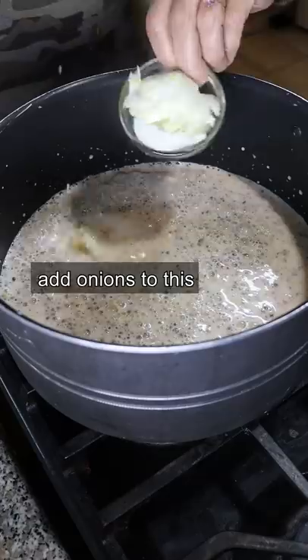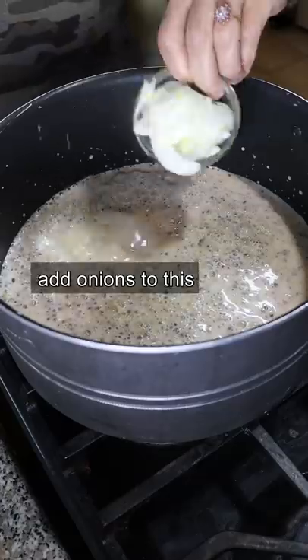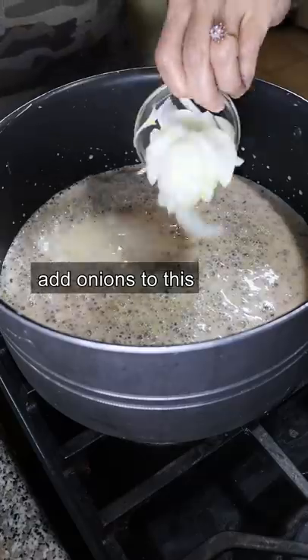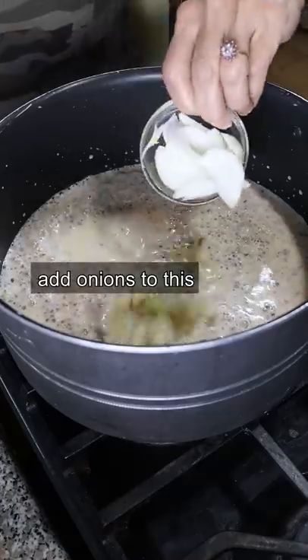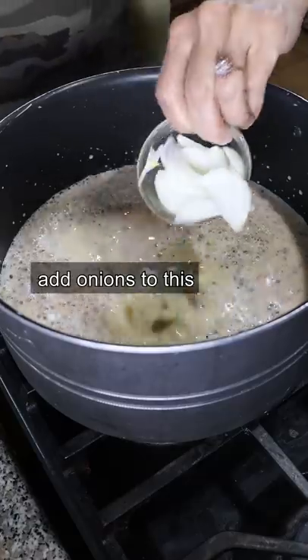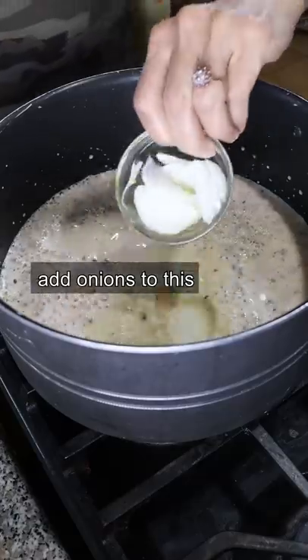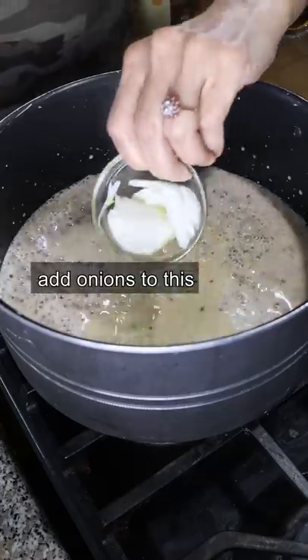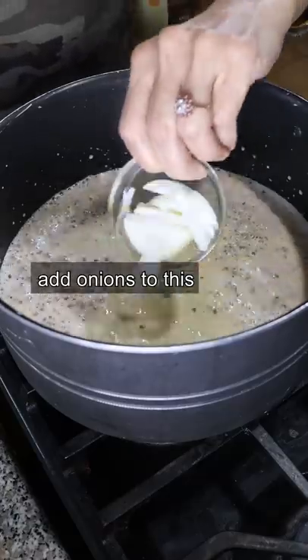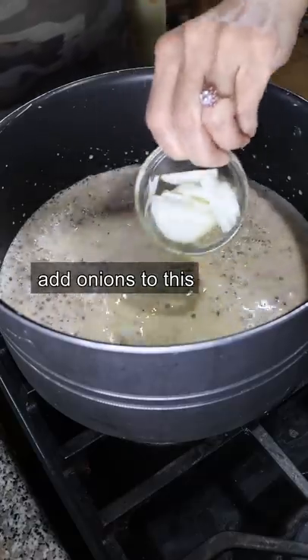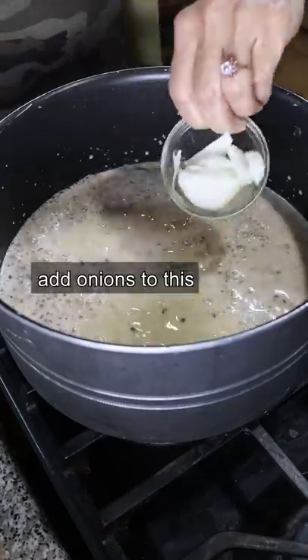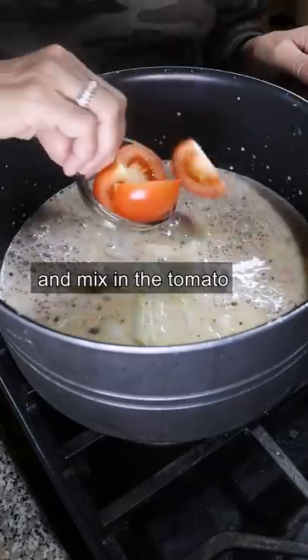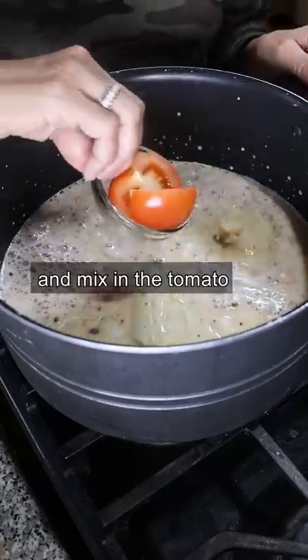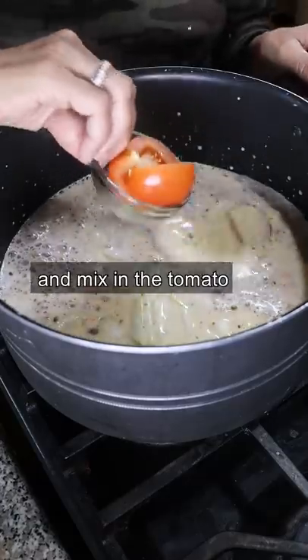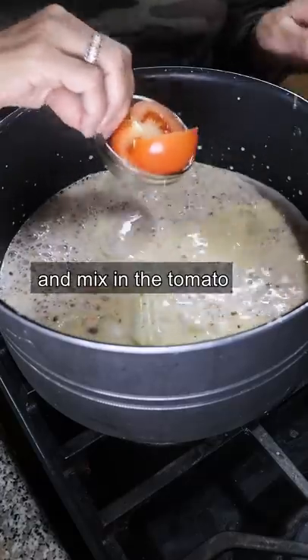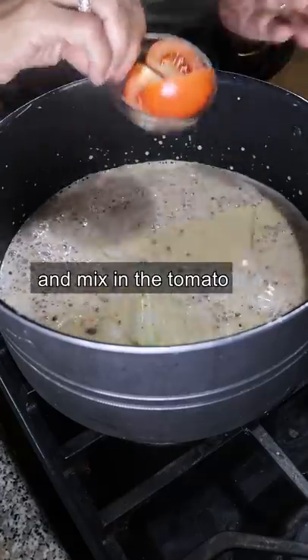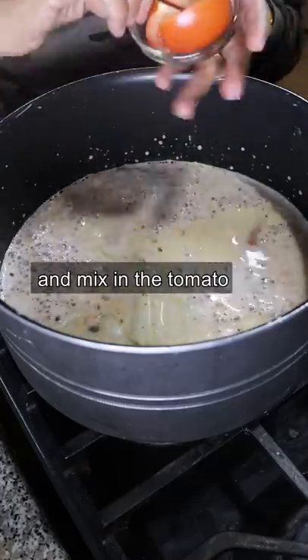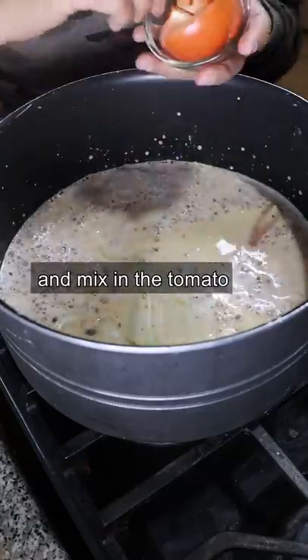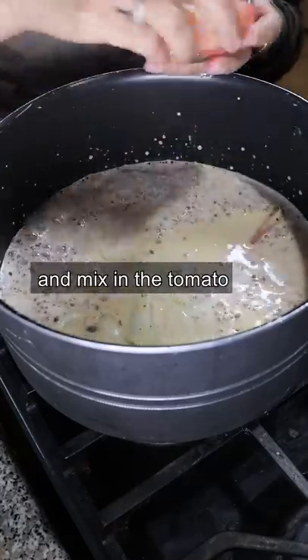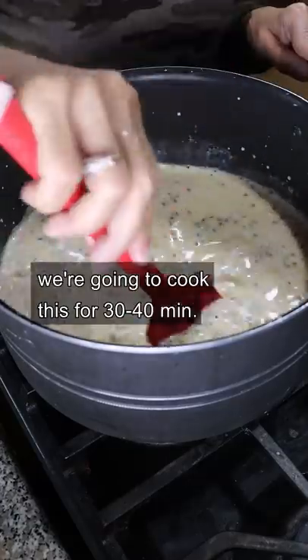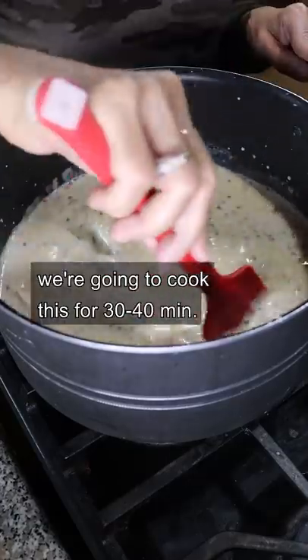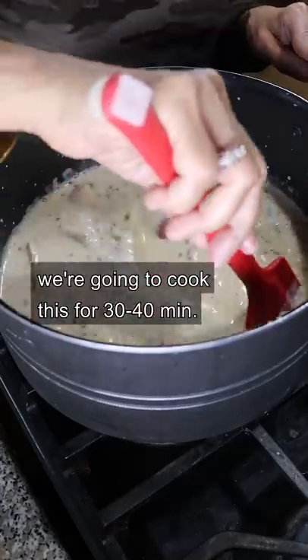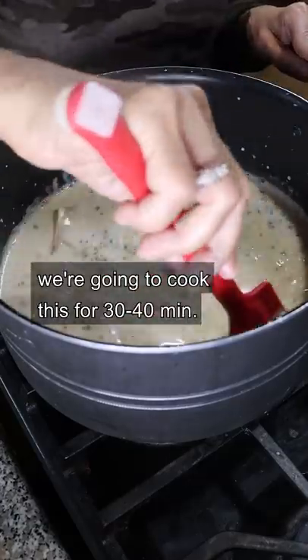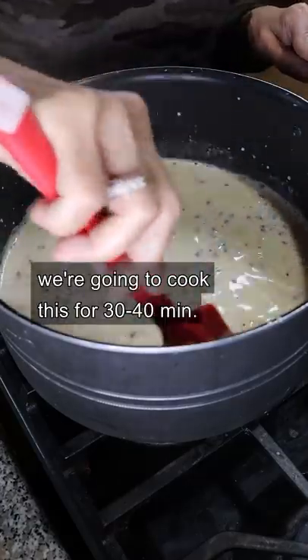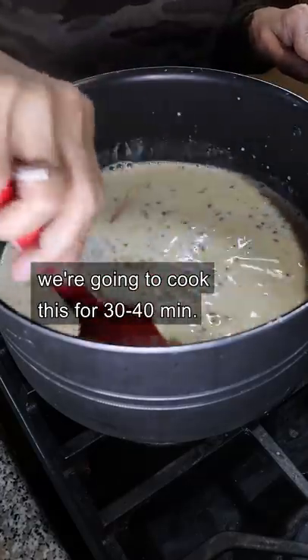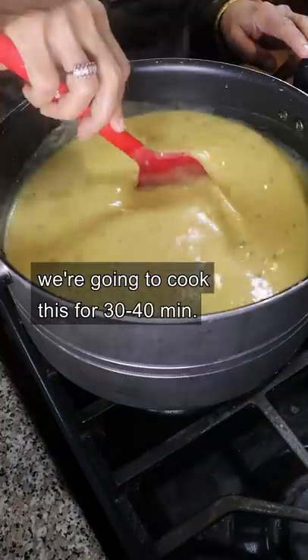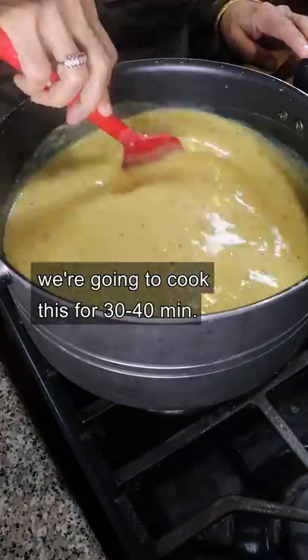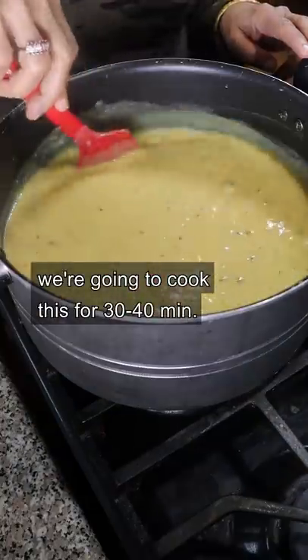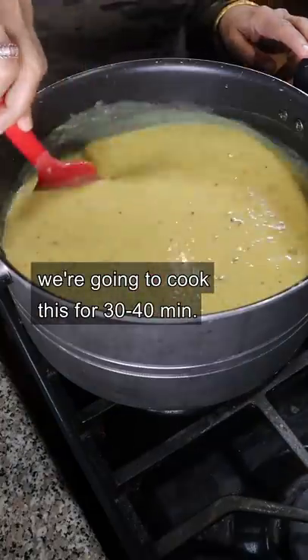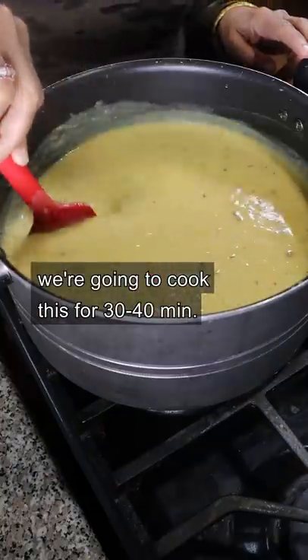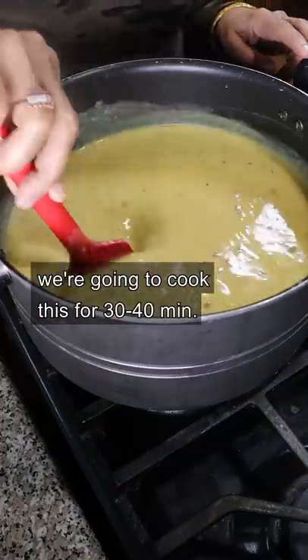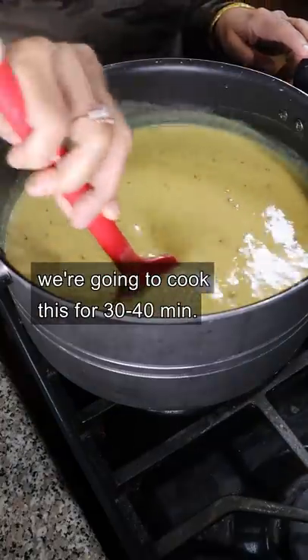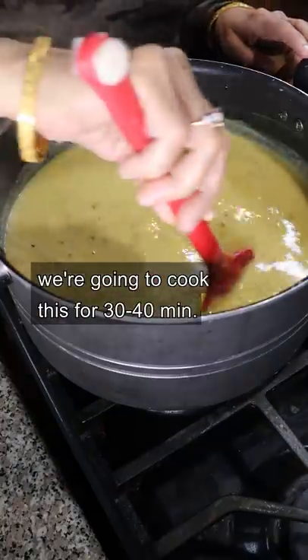Onion, coriander, tomato — mix it all together and cook it for 30 to 40 minutes.